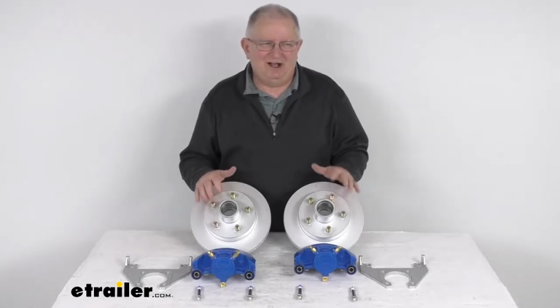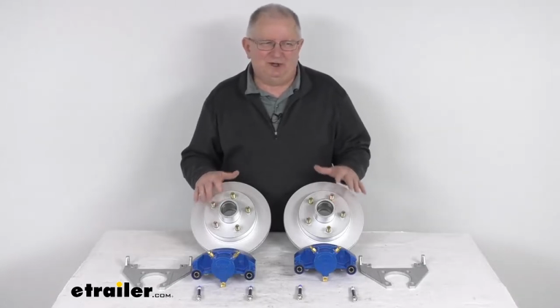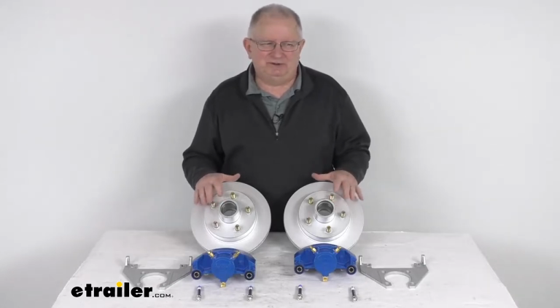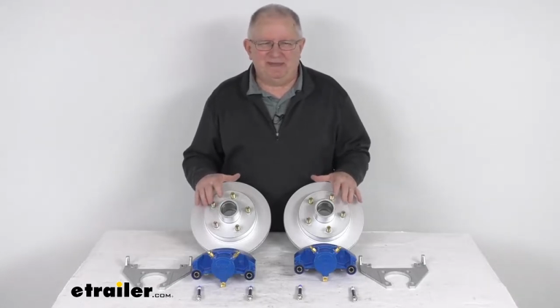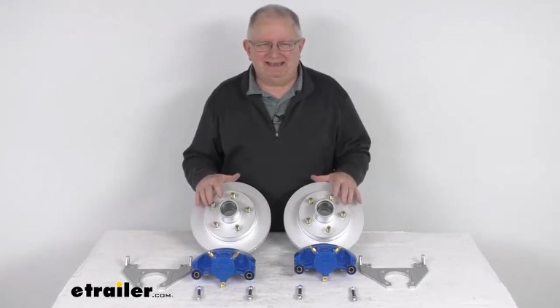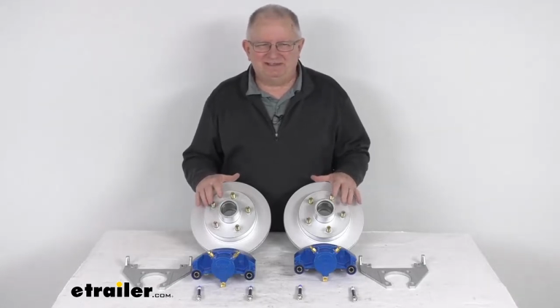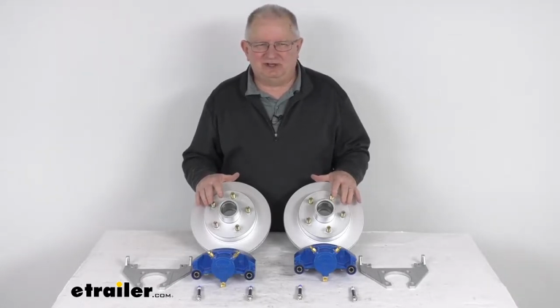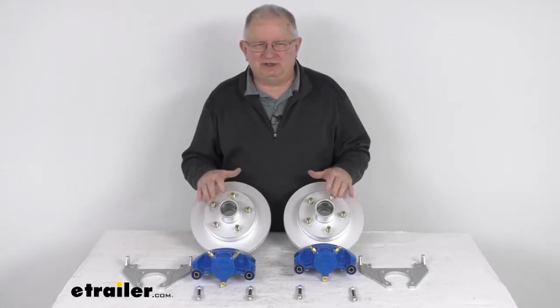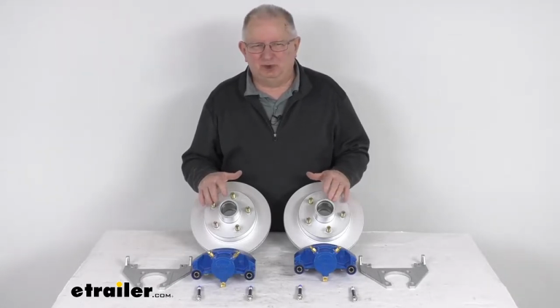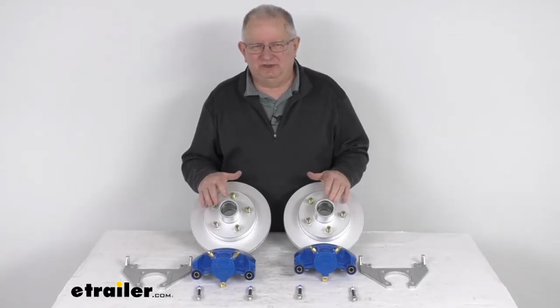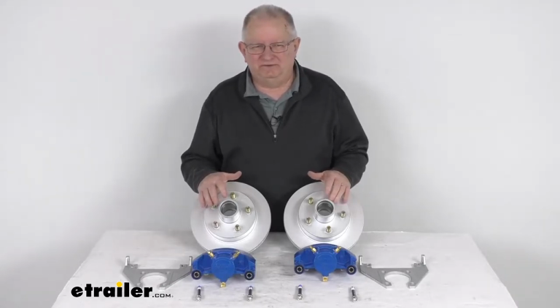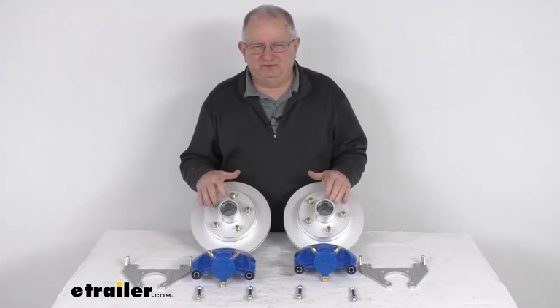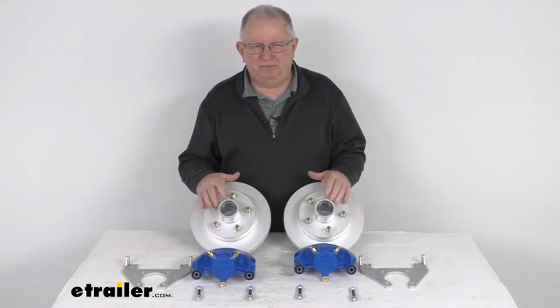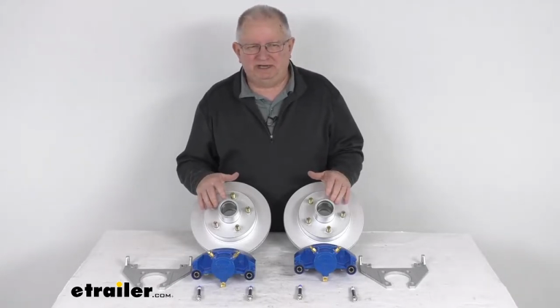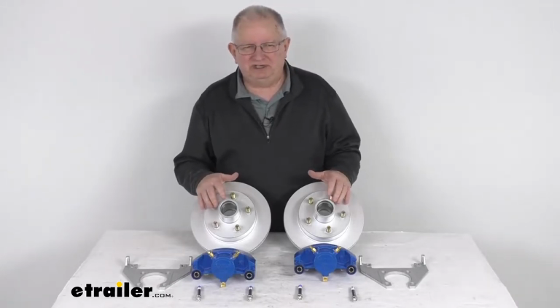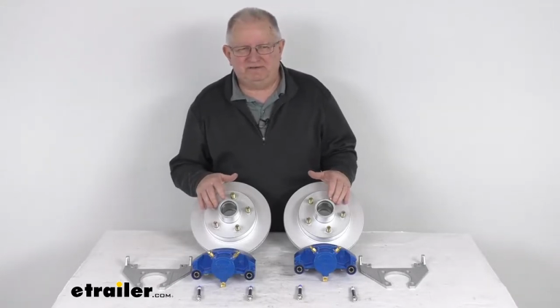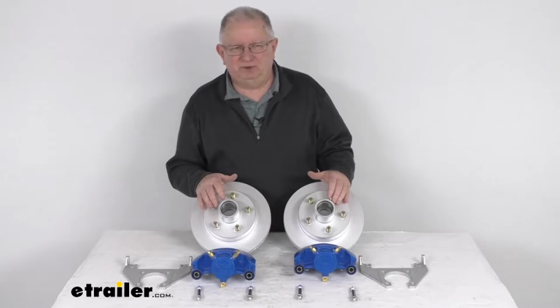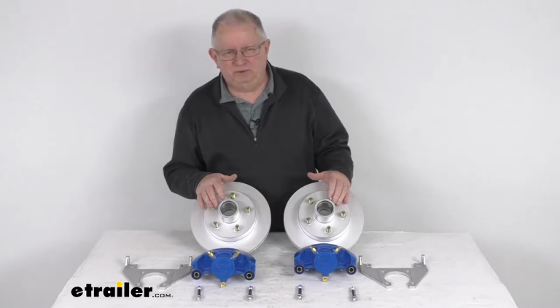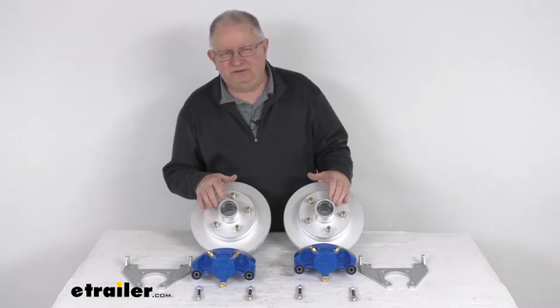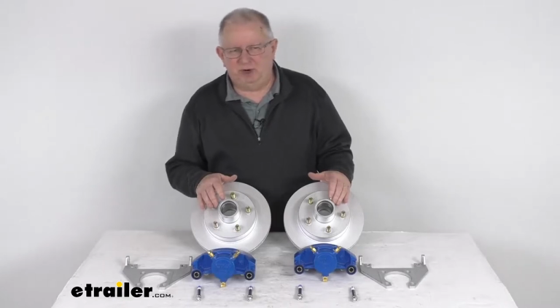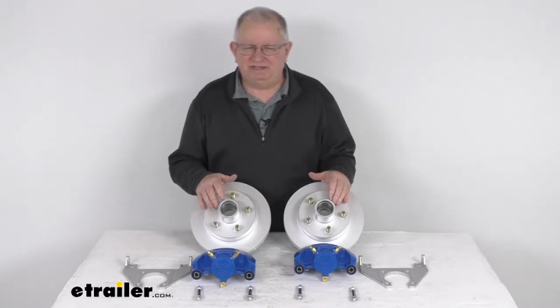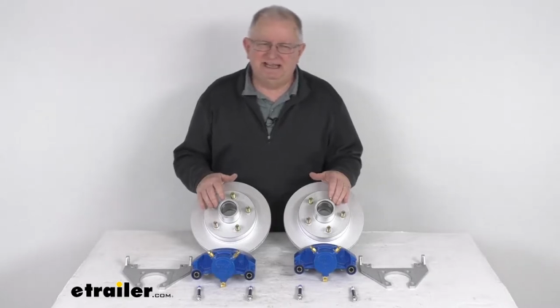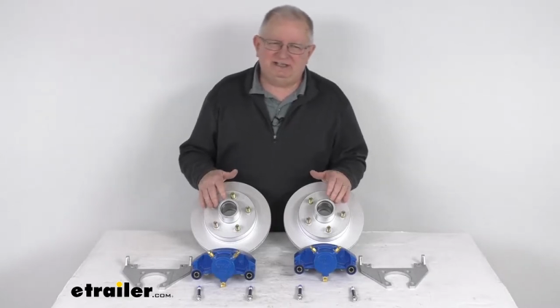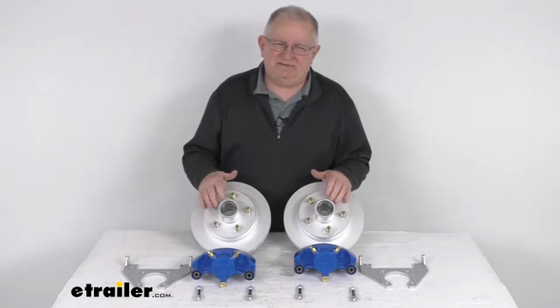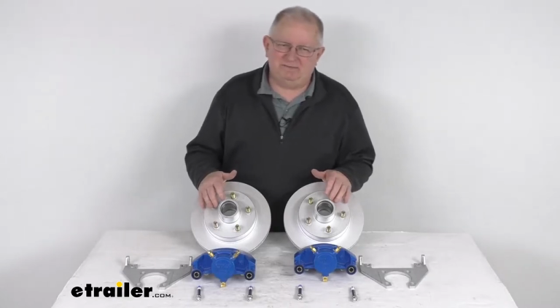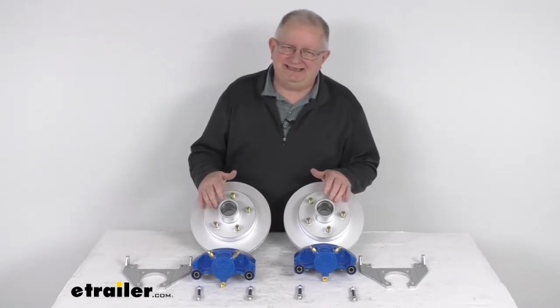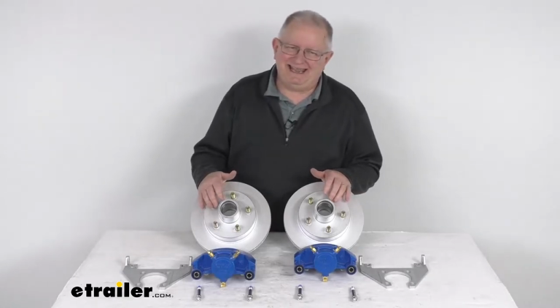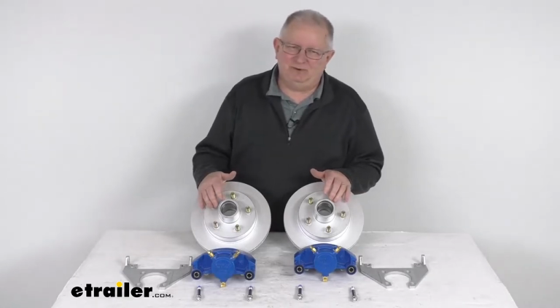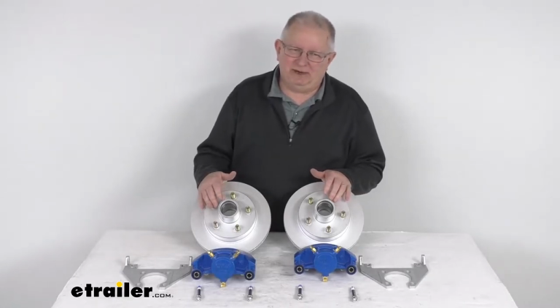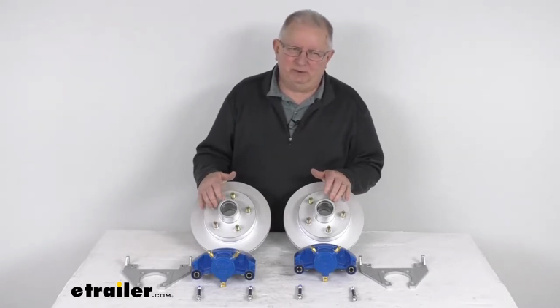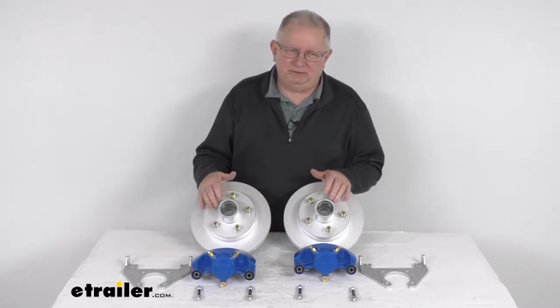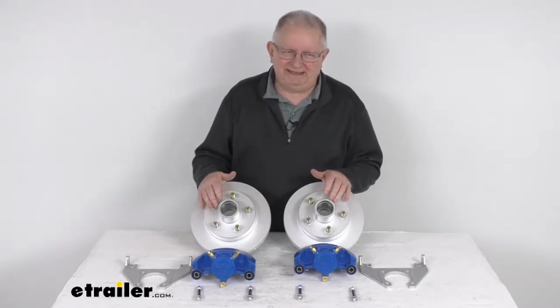Also, the maintenance costs are lower than for drum brakes because you have fewer moving parts that you have to maintain, repair, or replace.